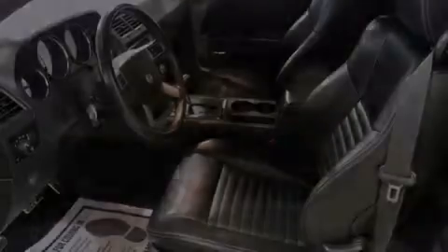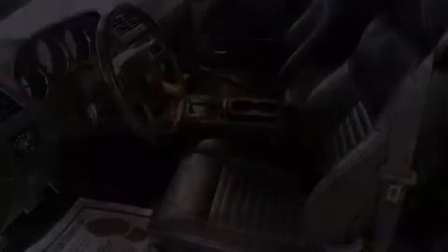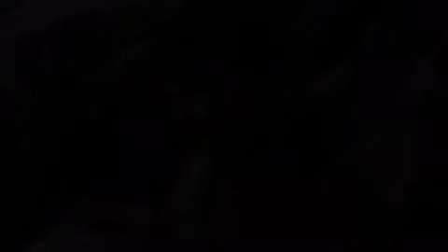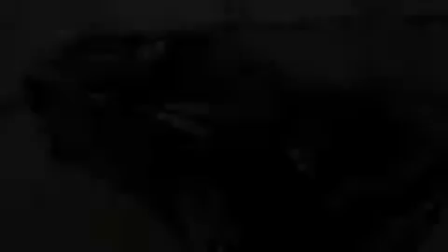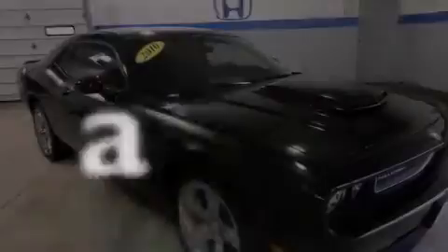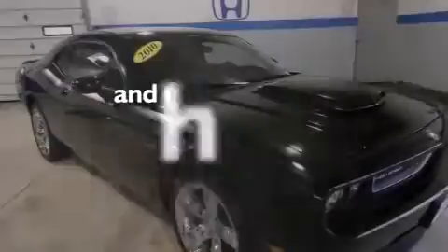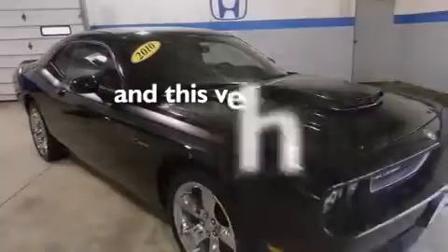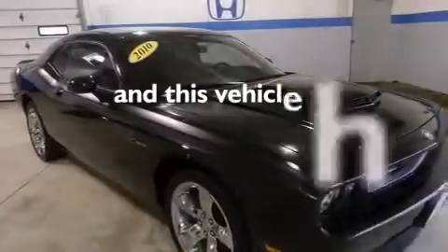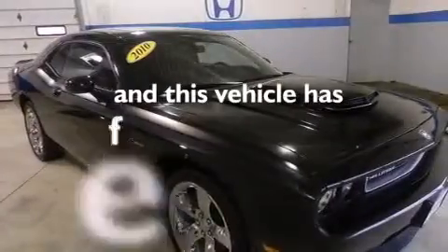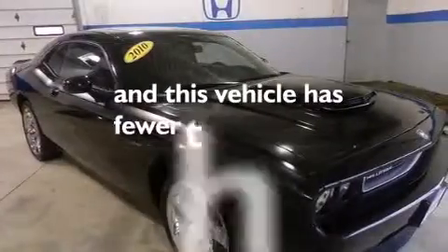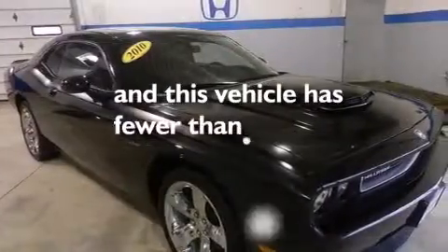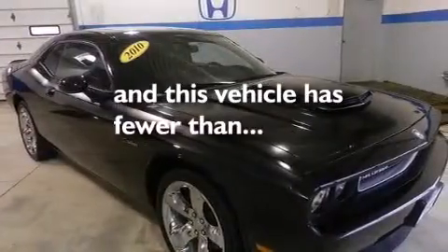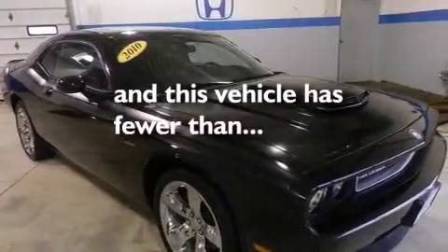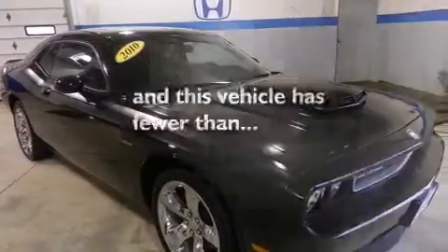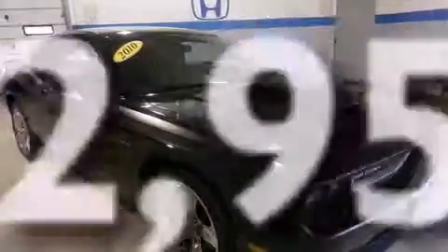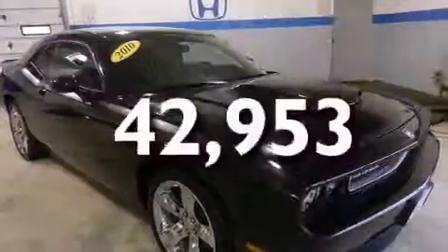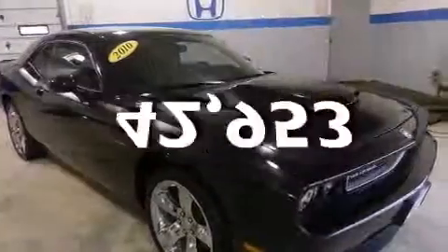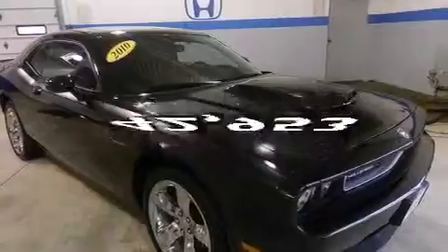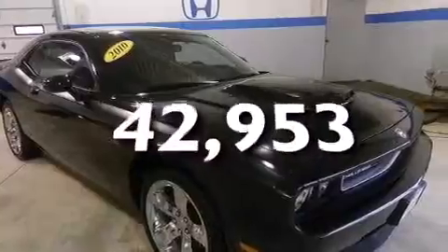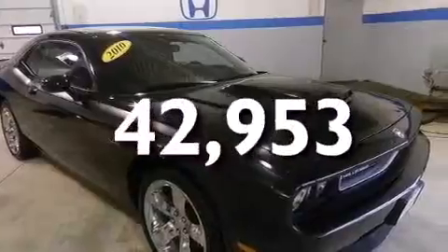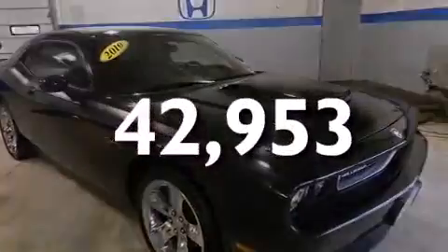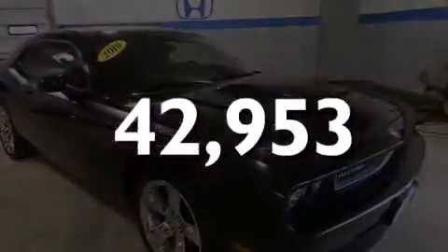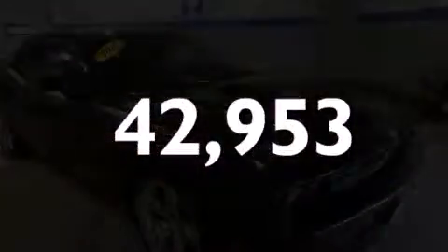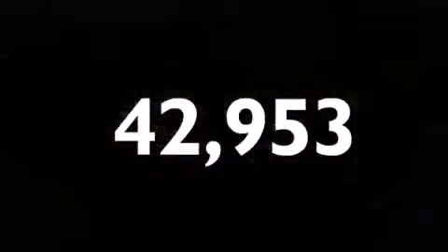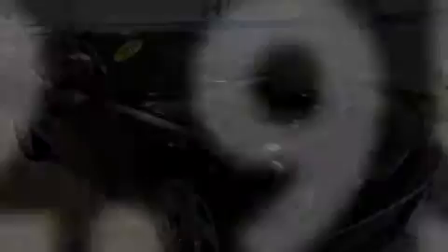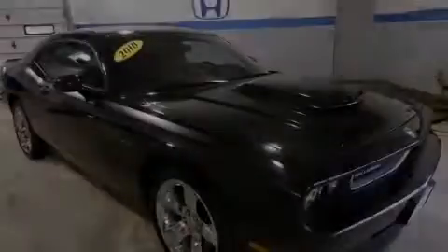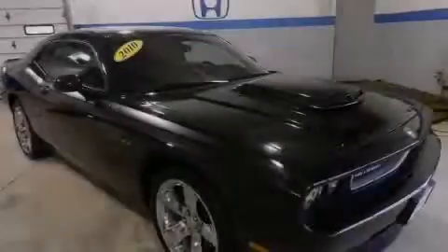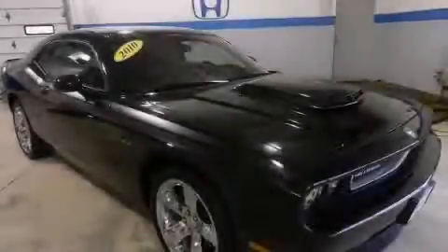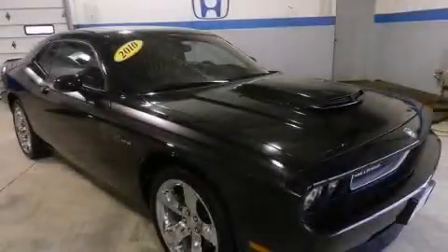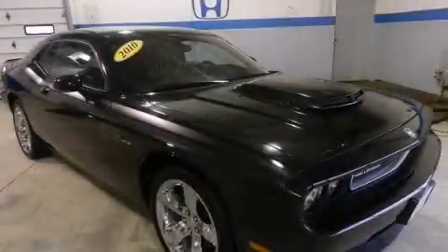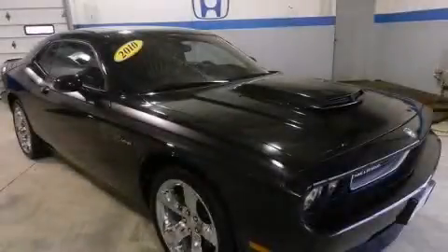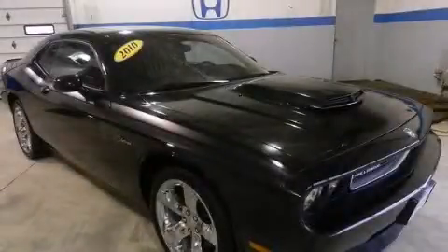This vehicle has fewer than 43,000 miles on the odometer. Please call today to reserve this vehicle for a test drive.